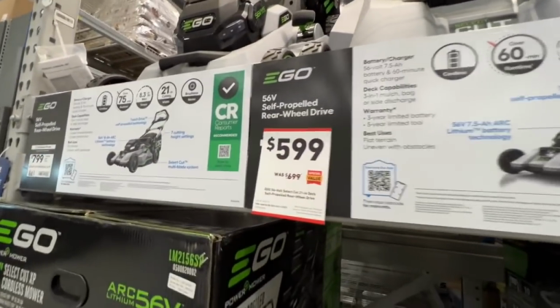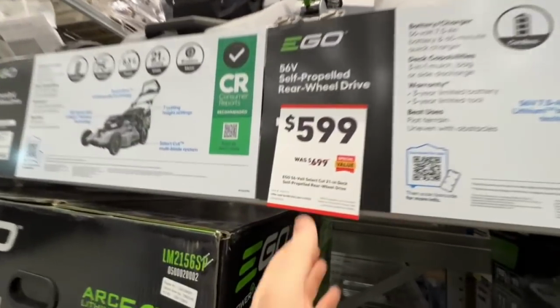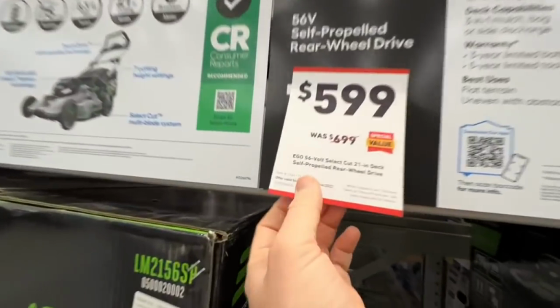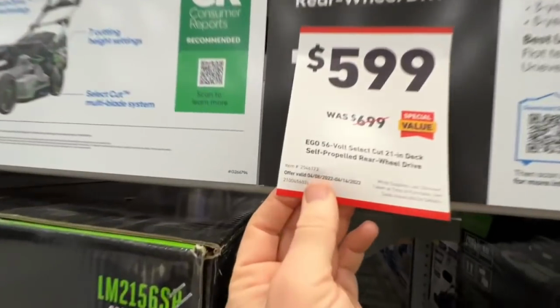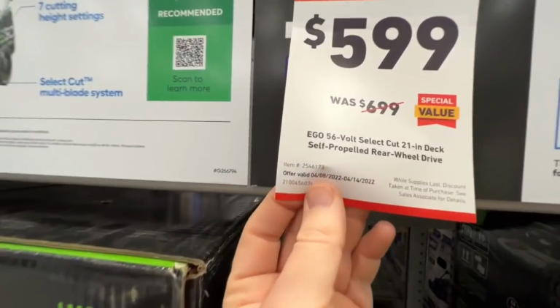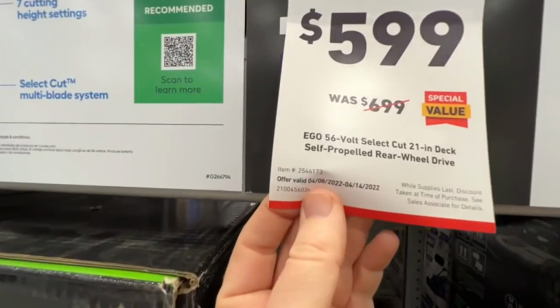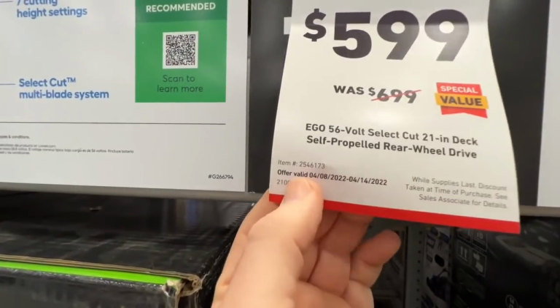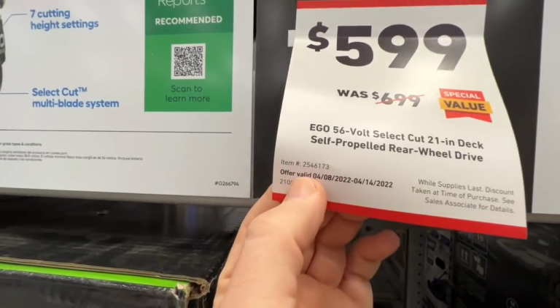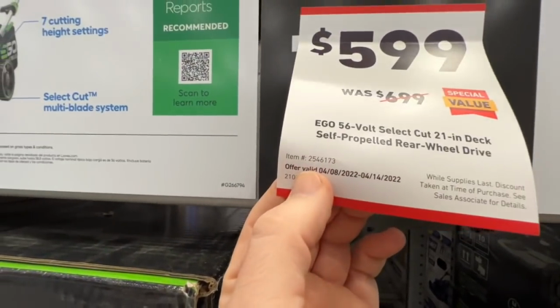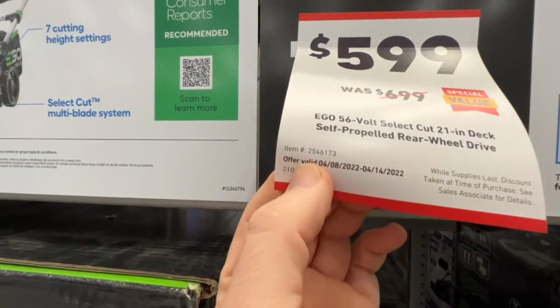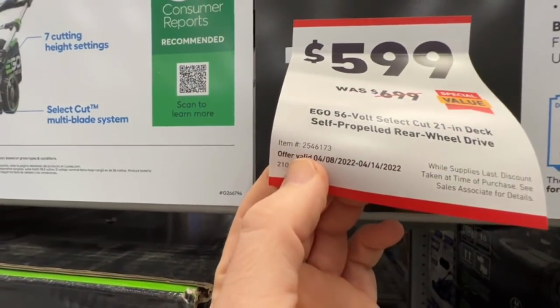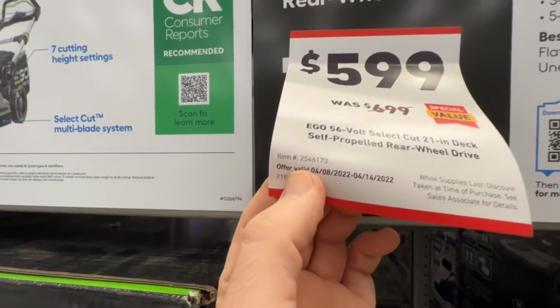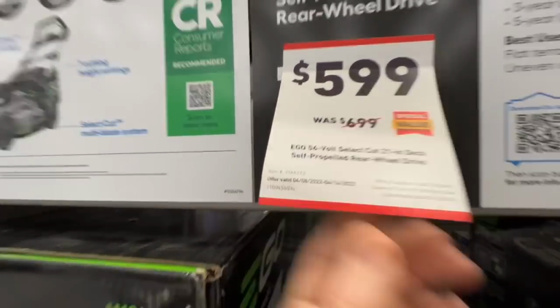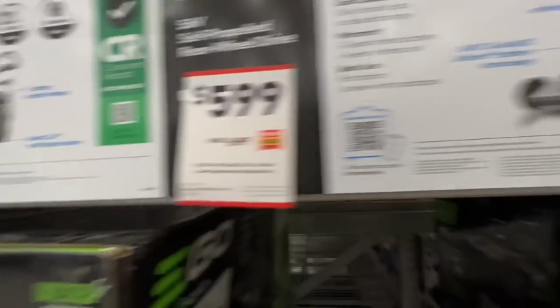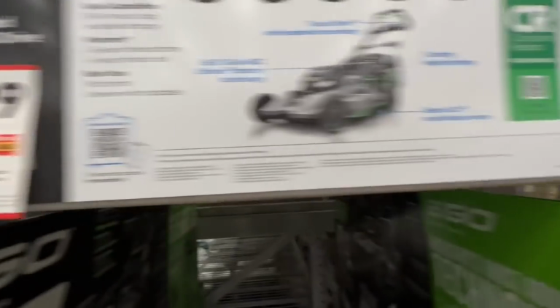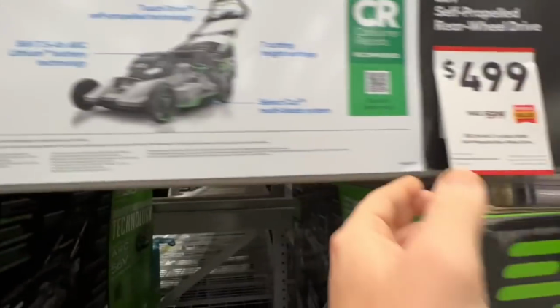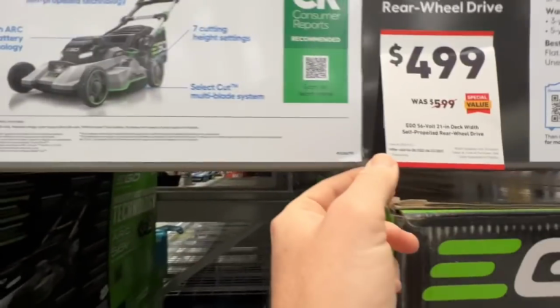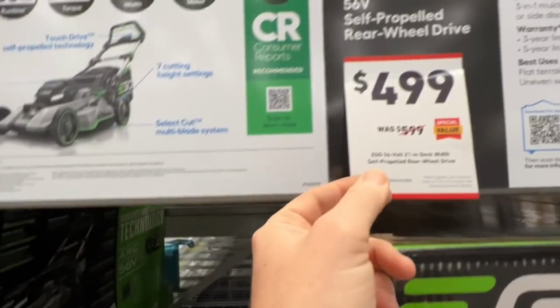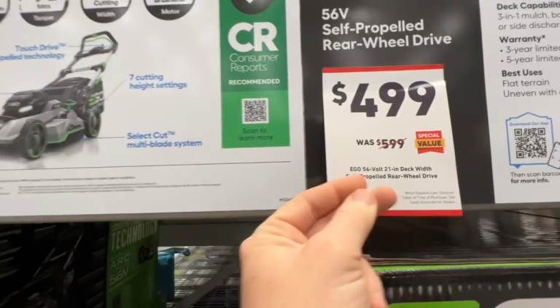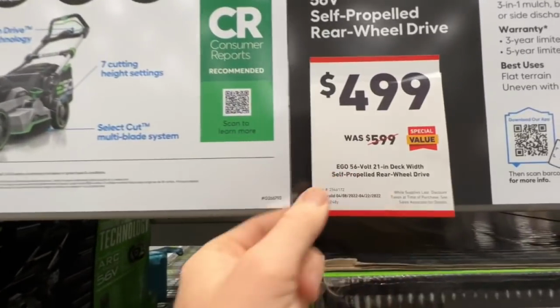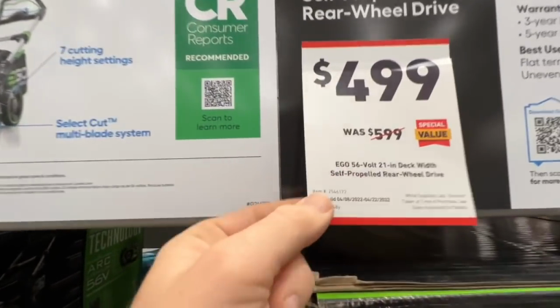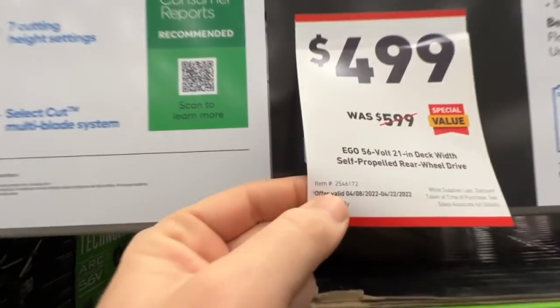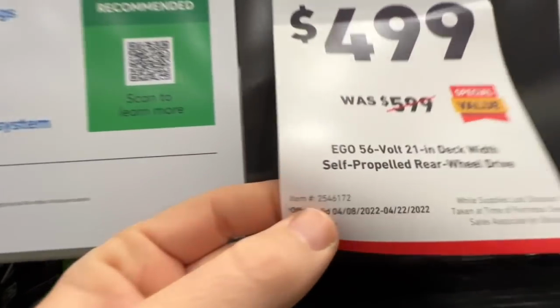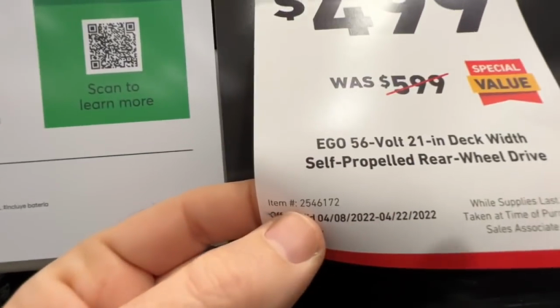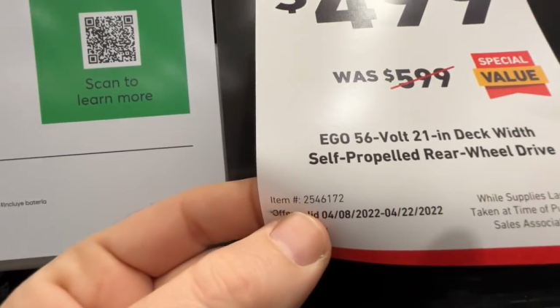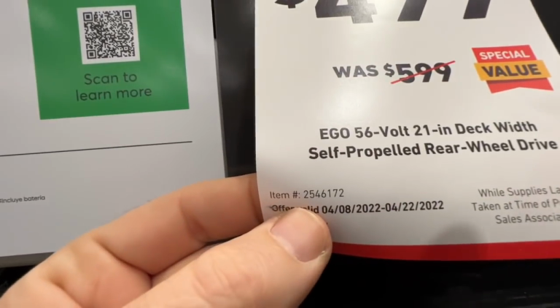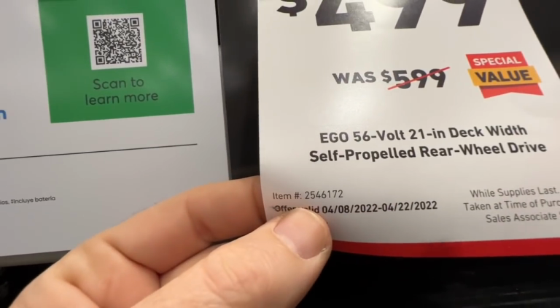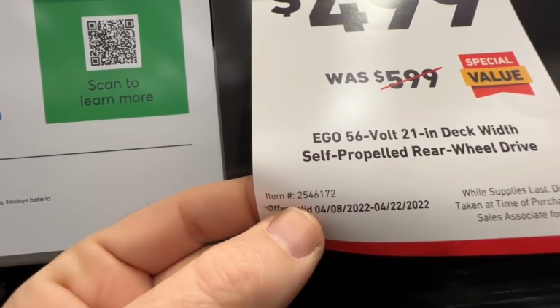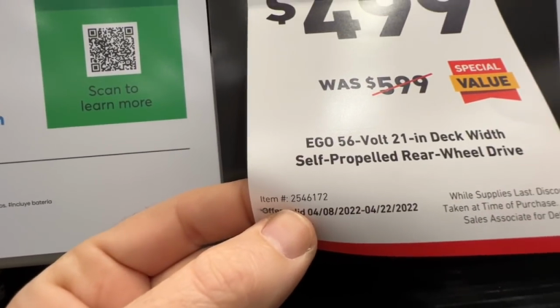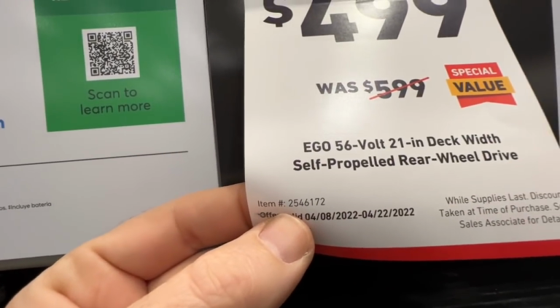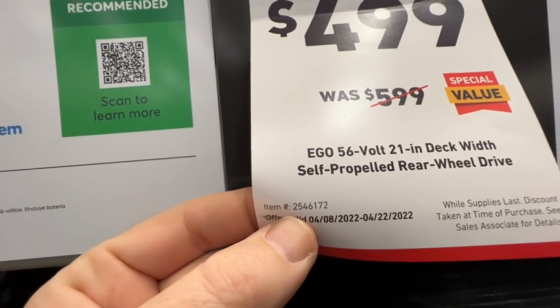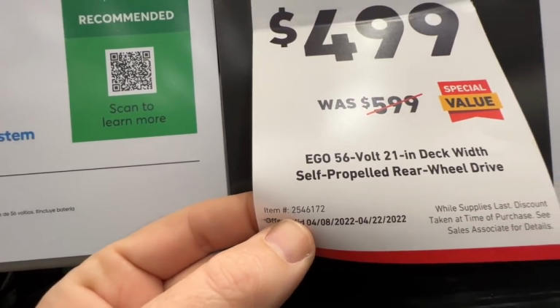You've got a 7.5 amp hour battery for the $499 one and a 10 amp hour battery for the $599 one. There is the $599 item number and the $499 item number.